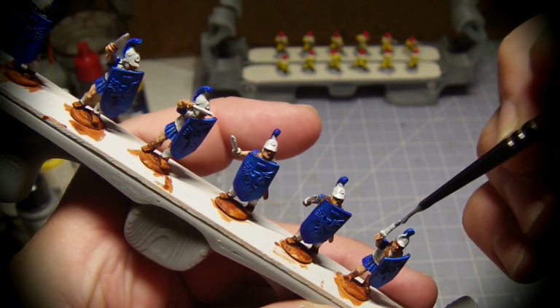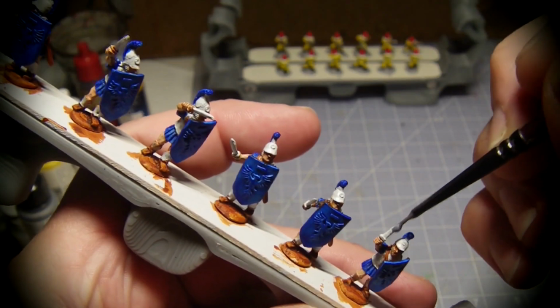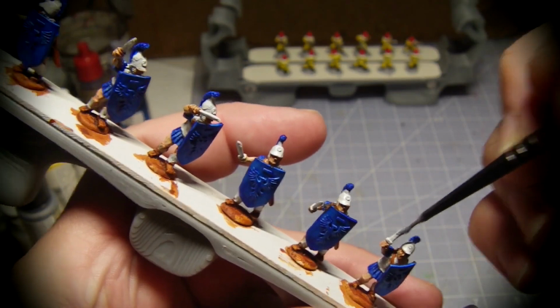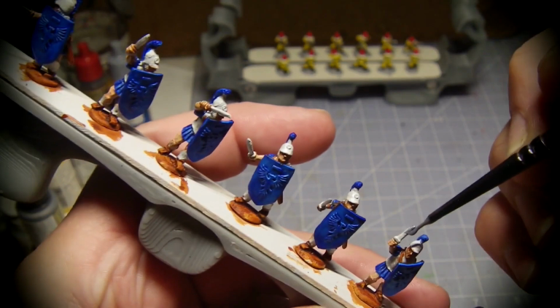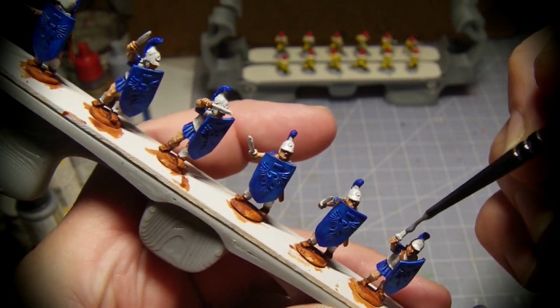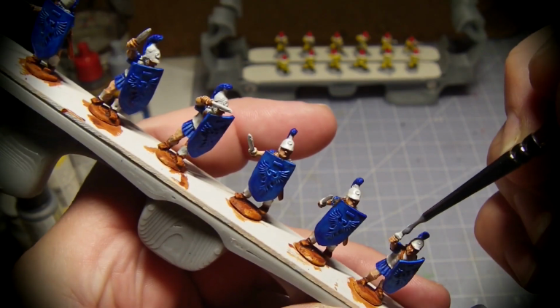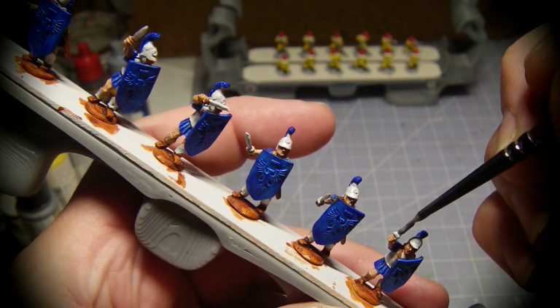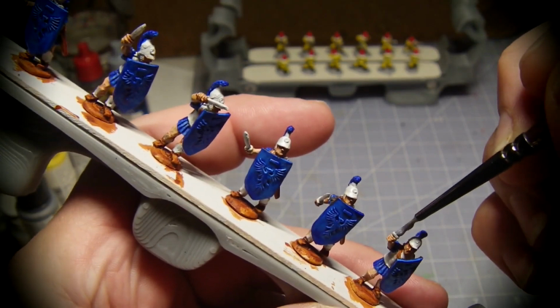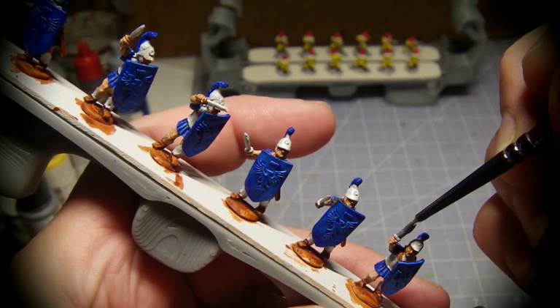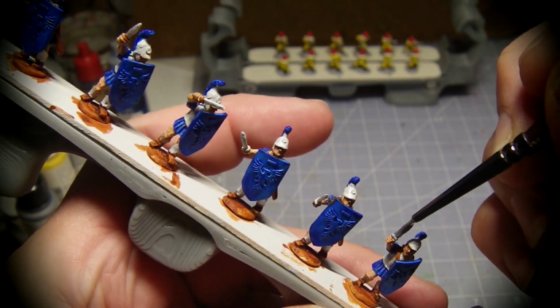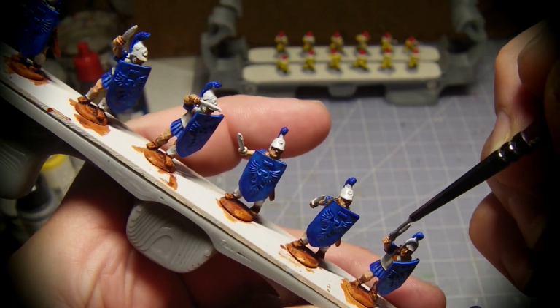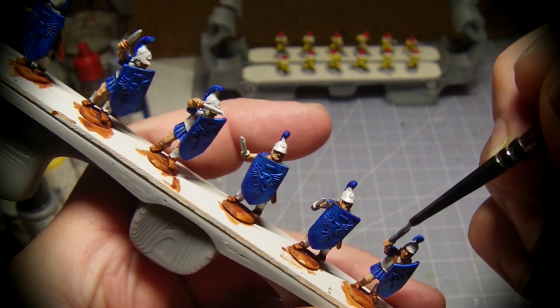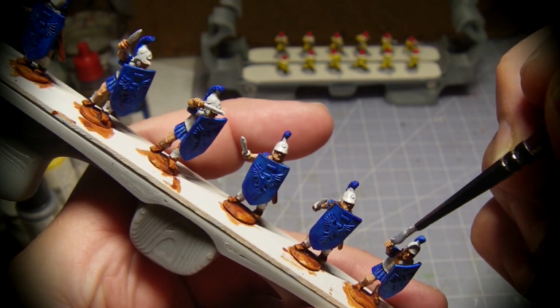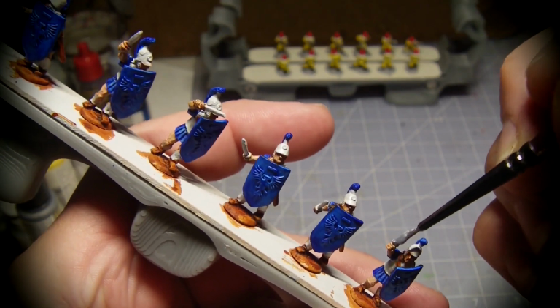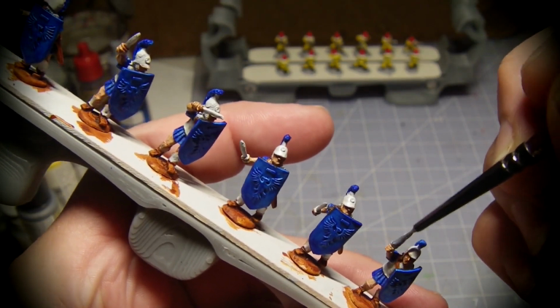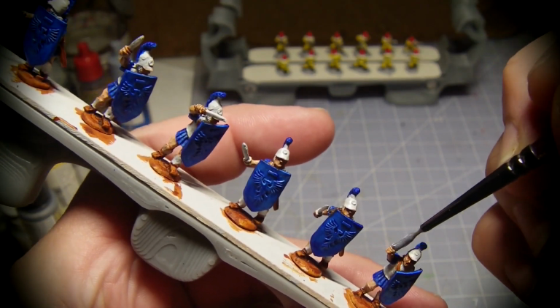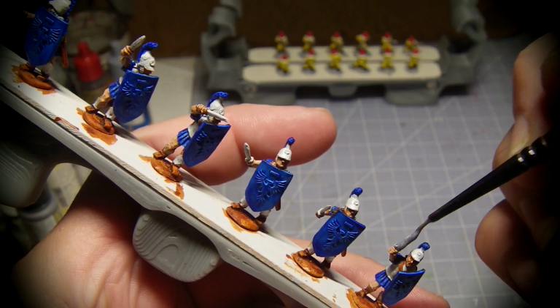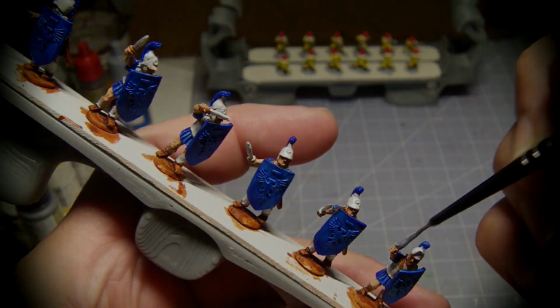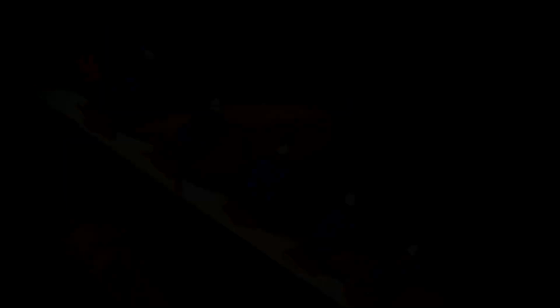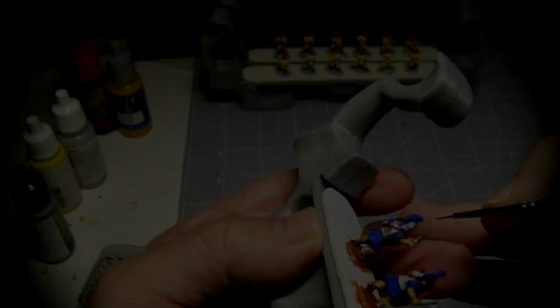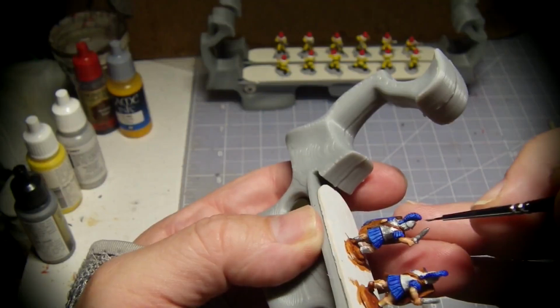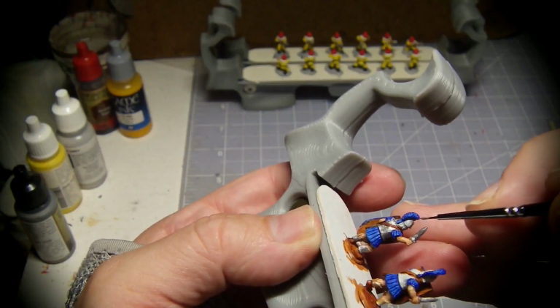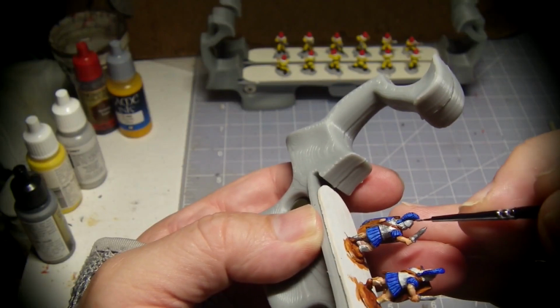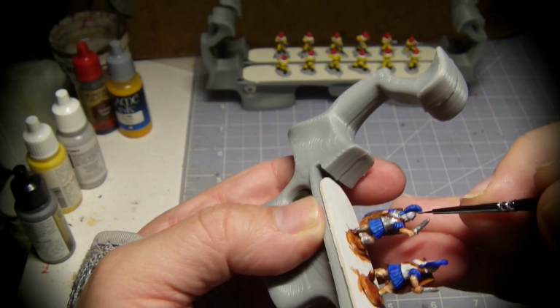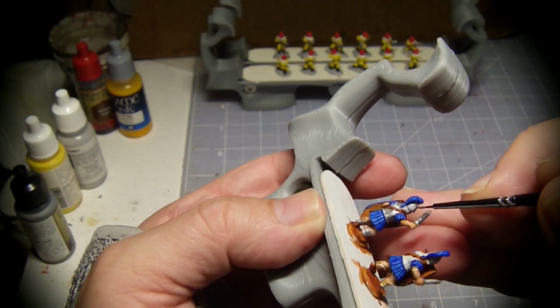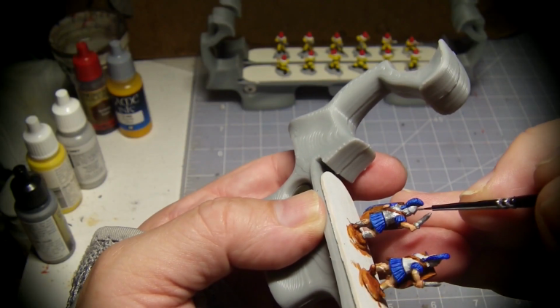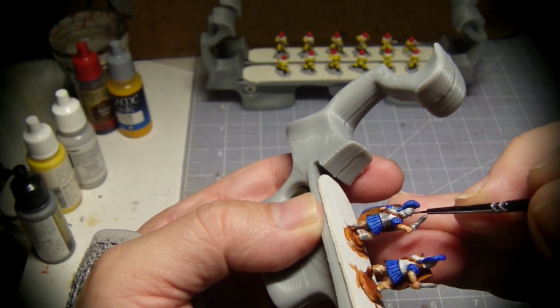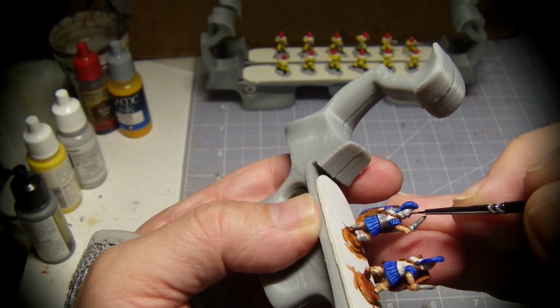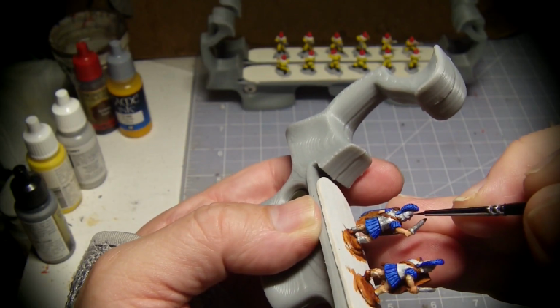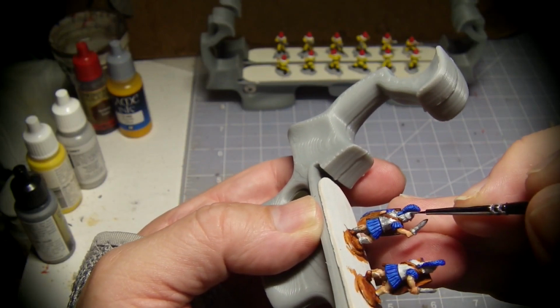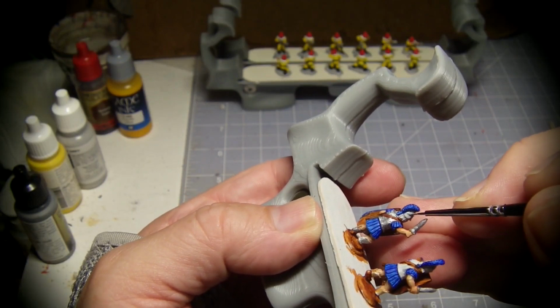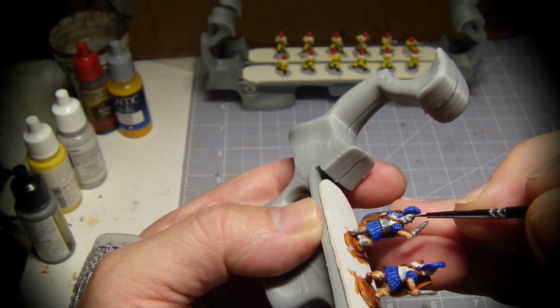I paint the swords metallic and test the color on the helmets and armor of the first two miniatures.